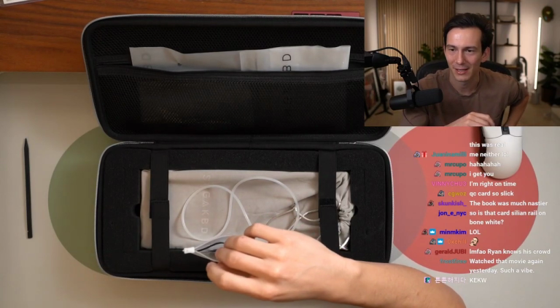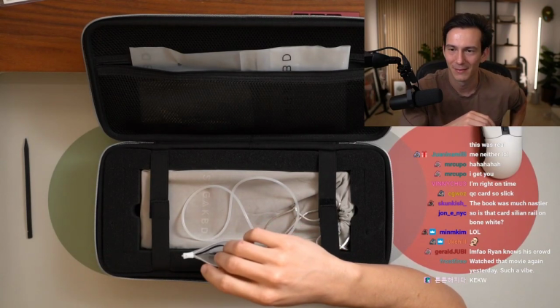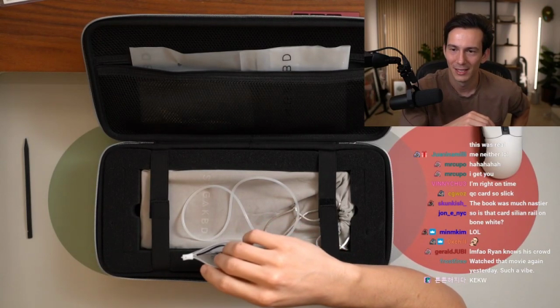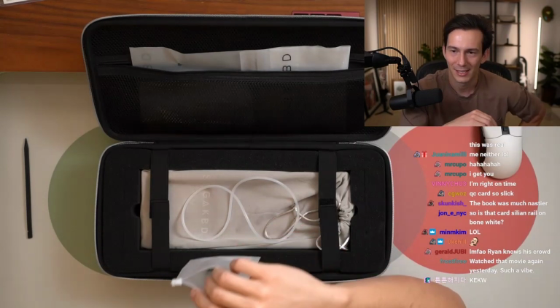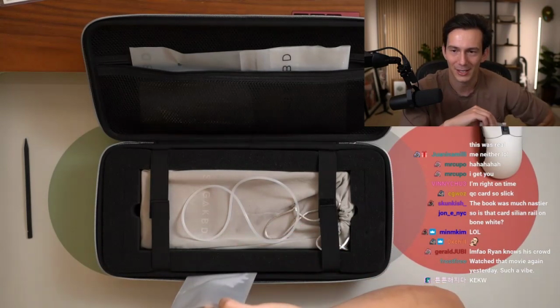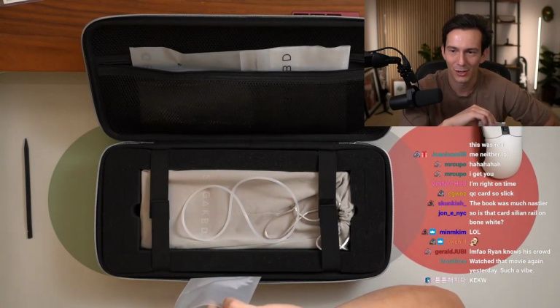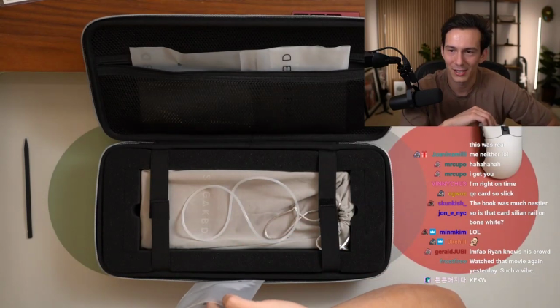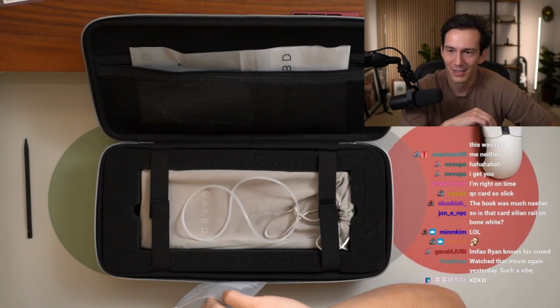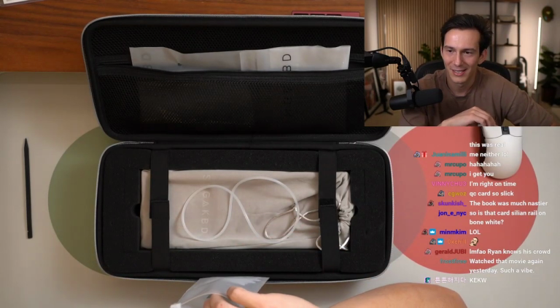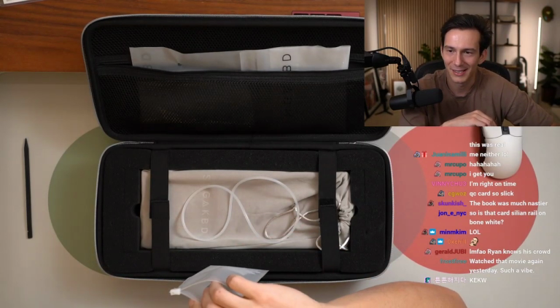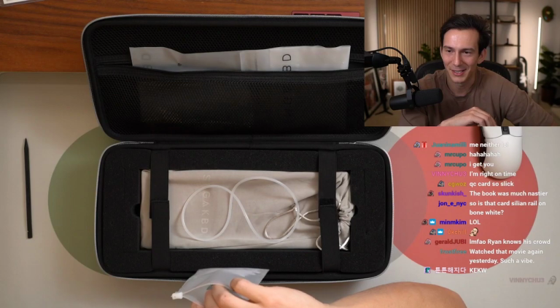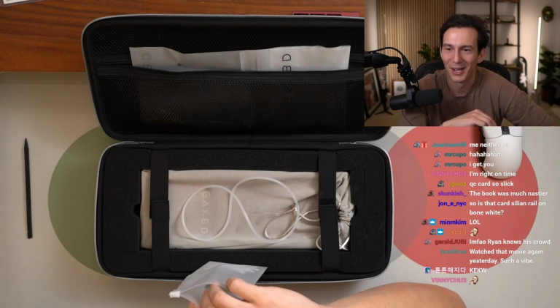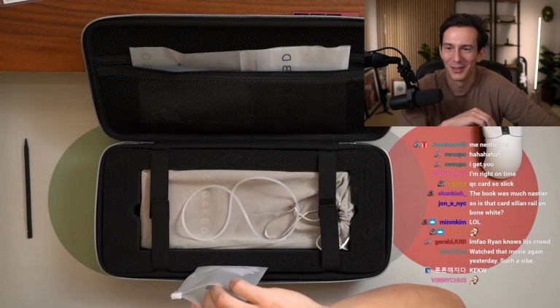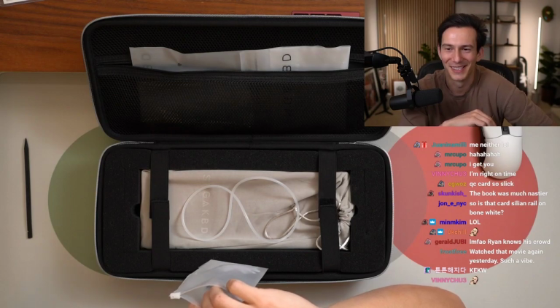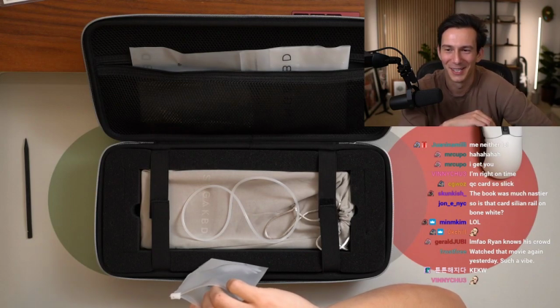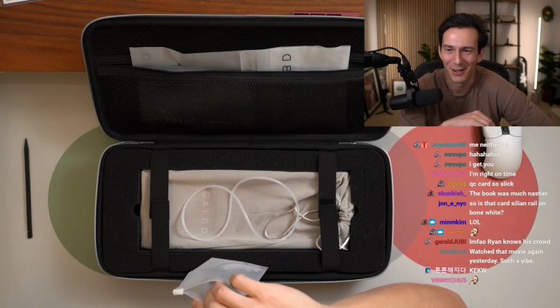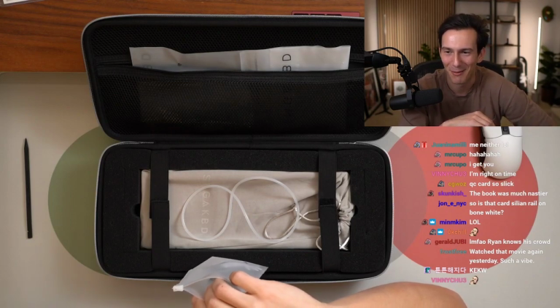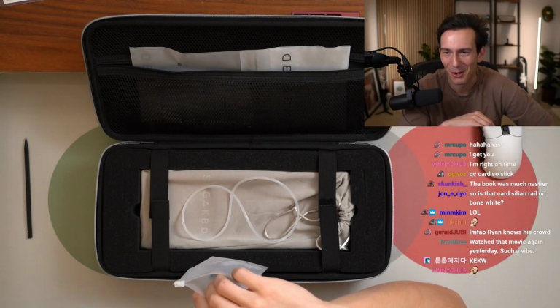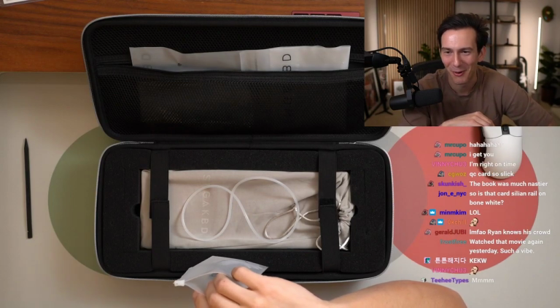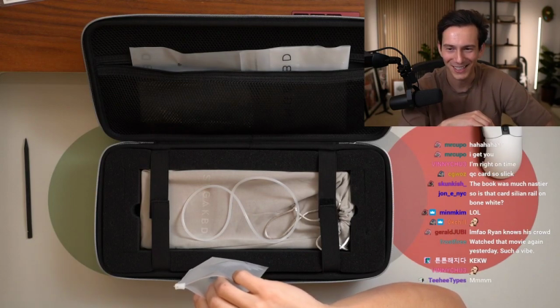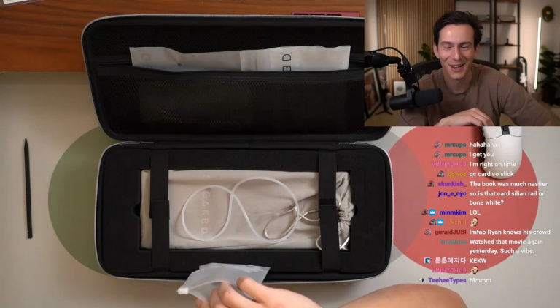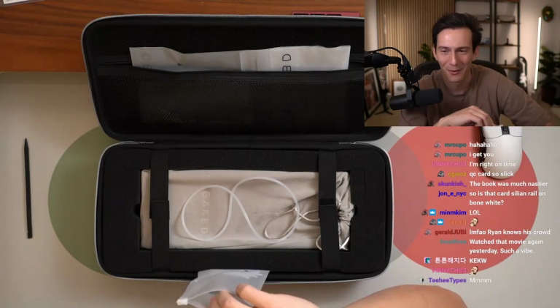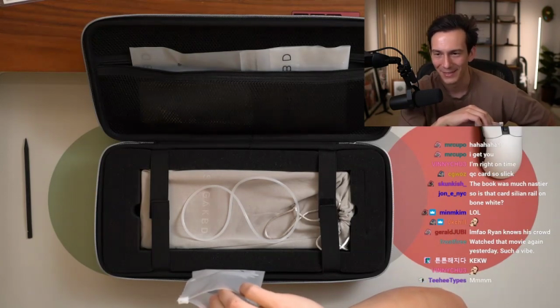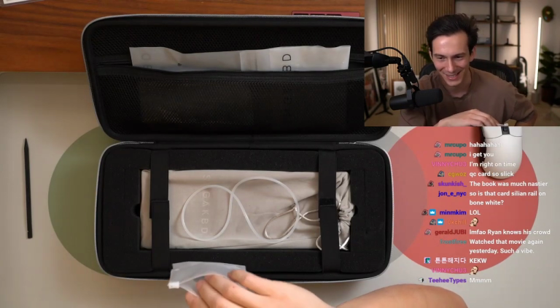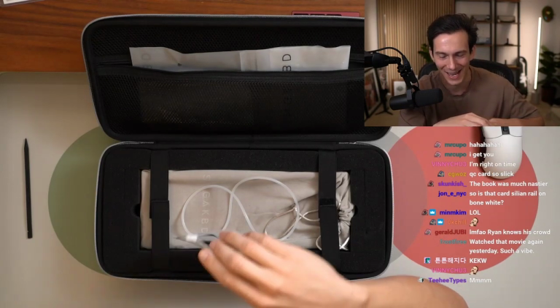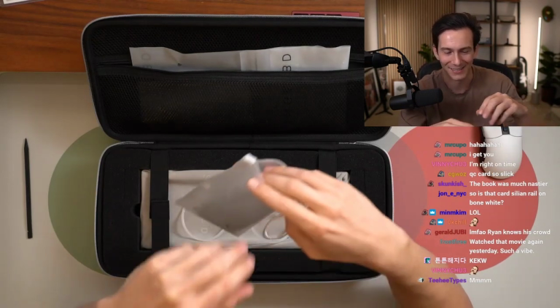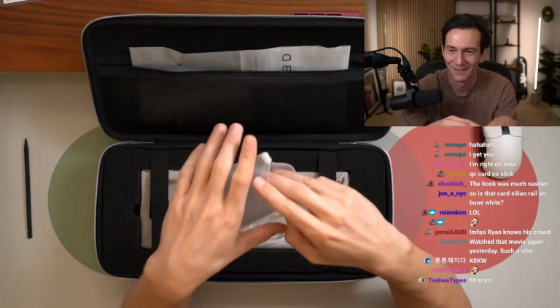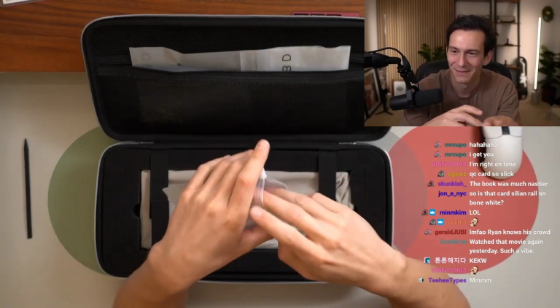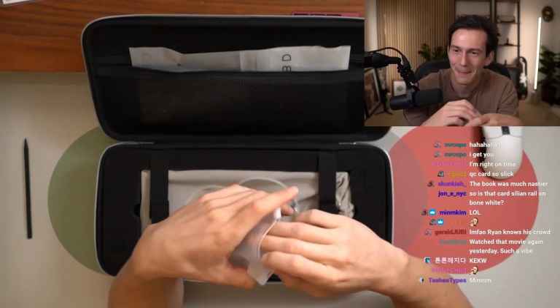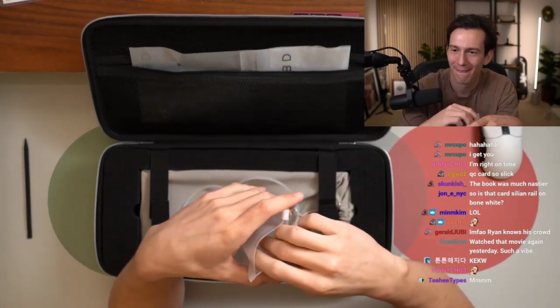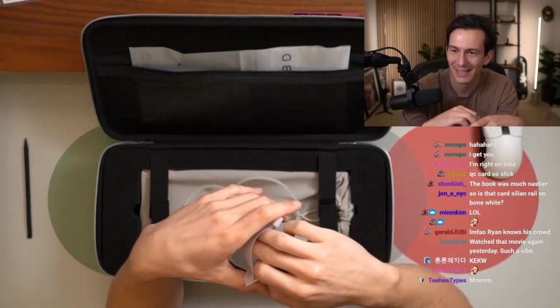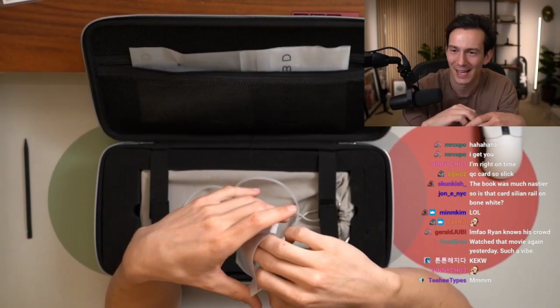Is that card Cillian rail on bone white? Yes, exactly.